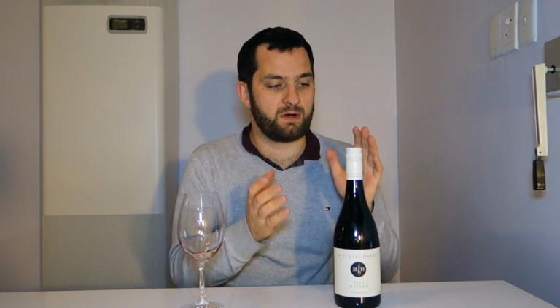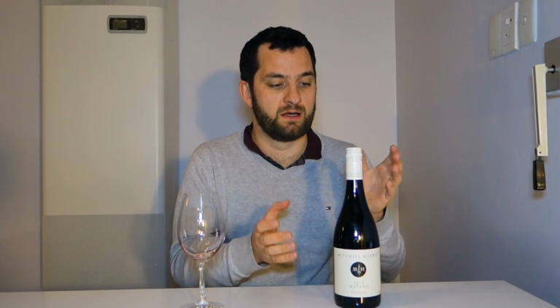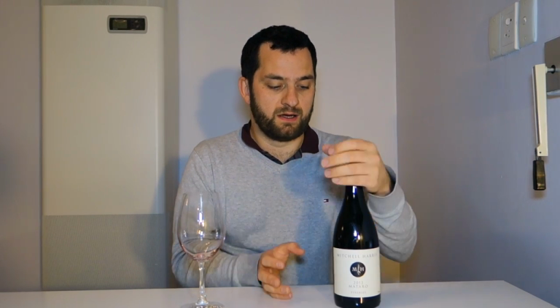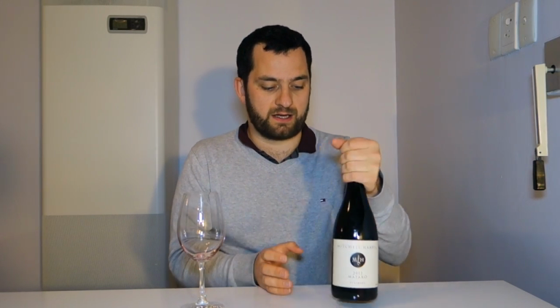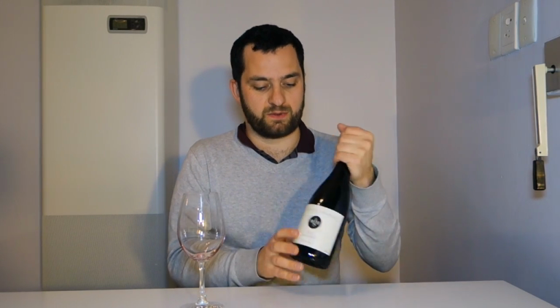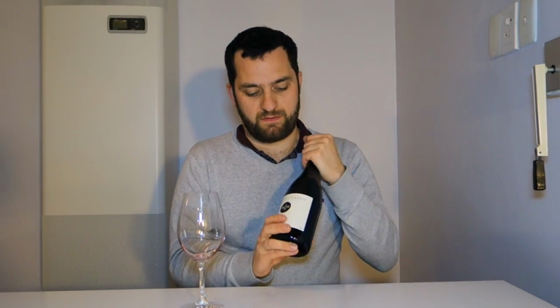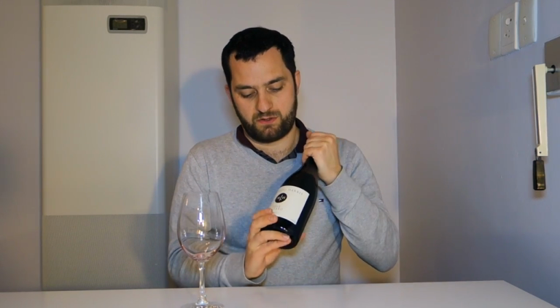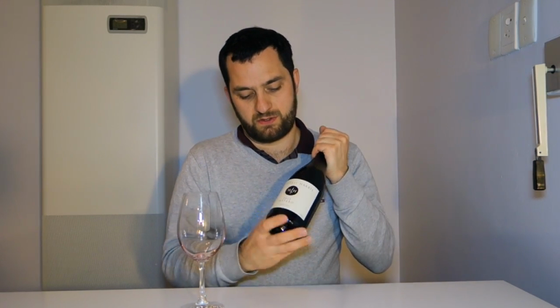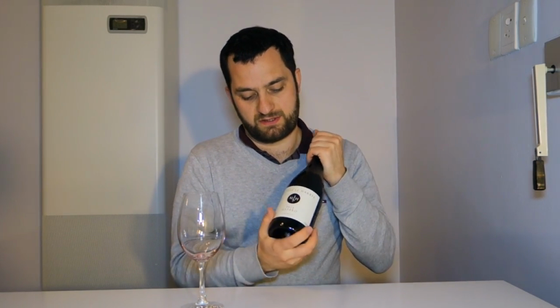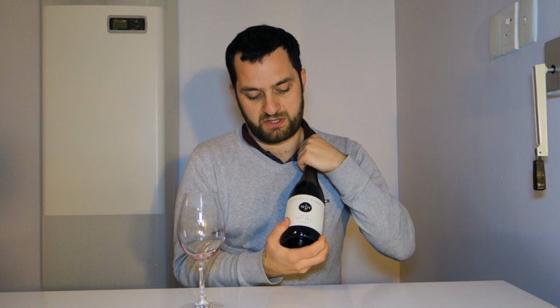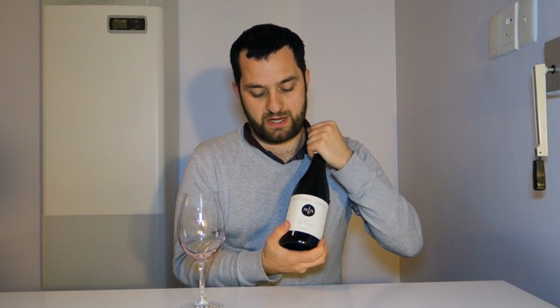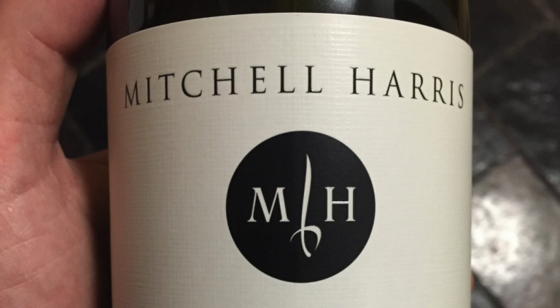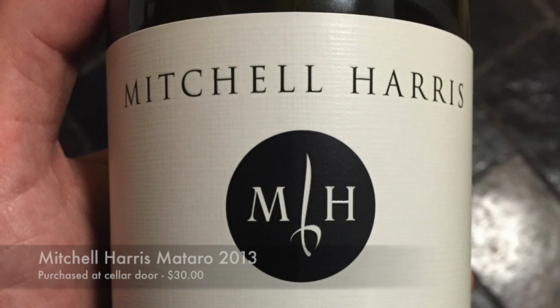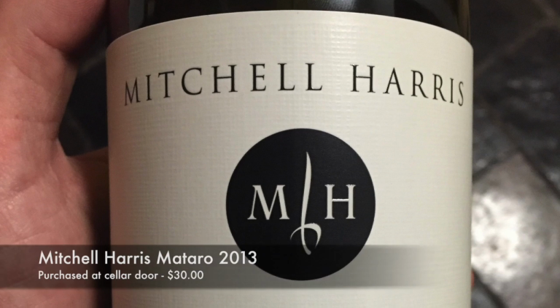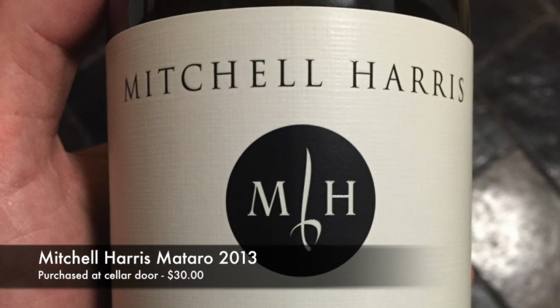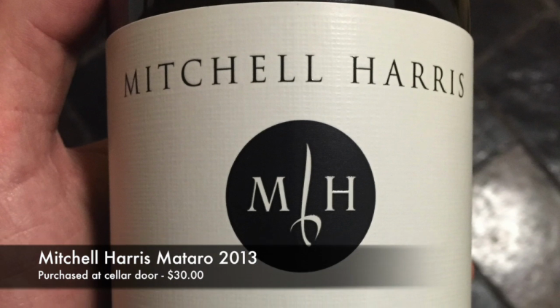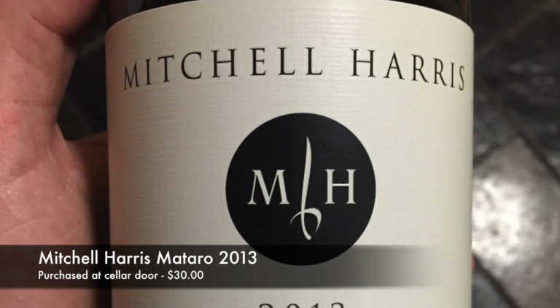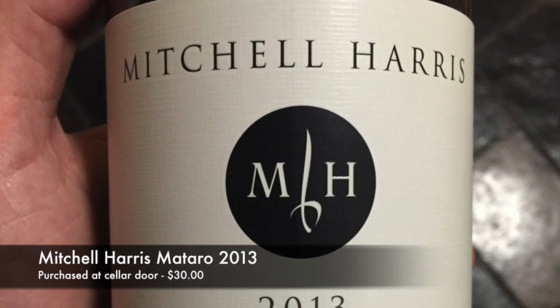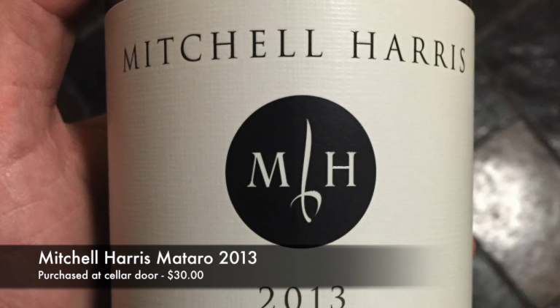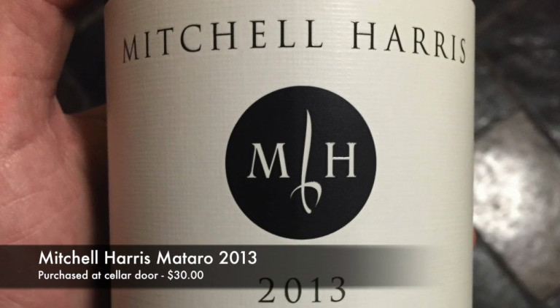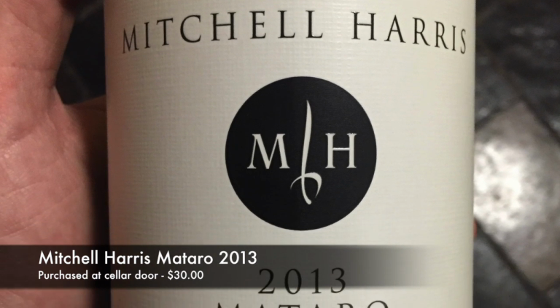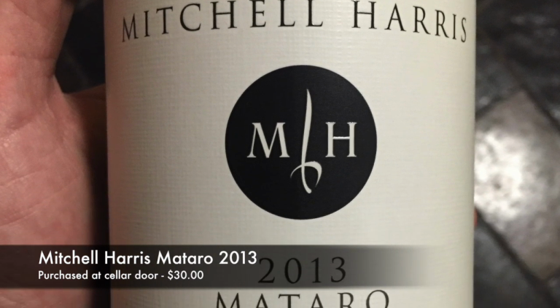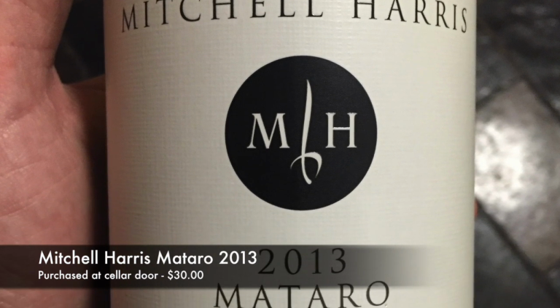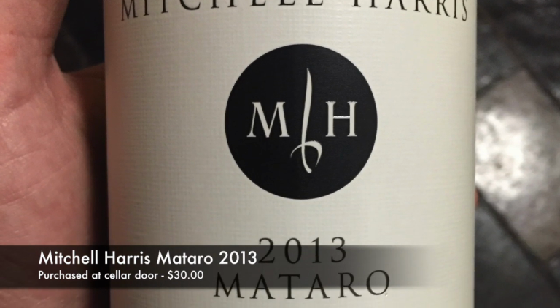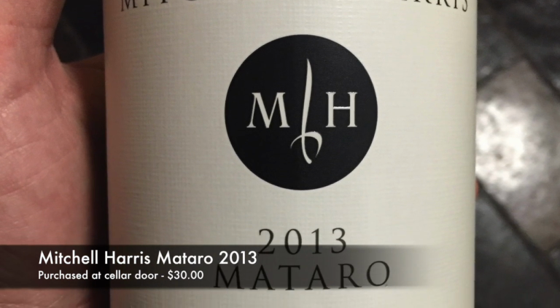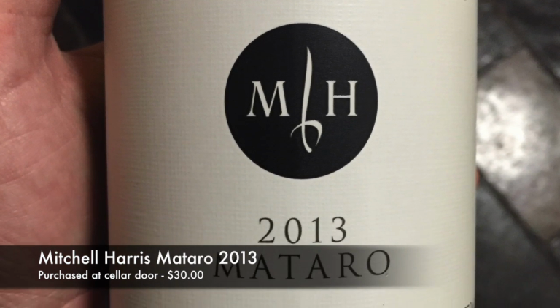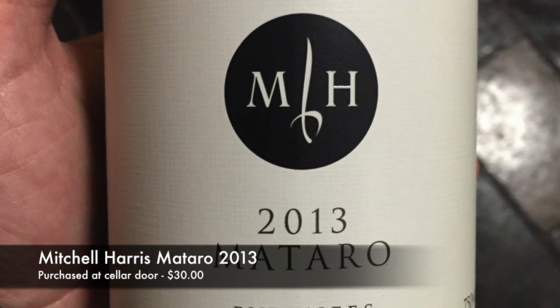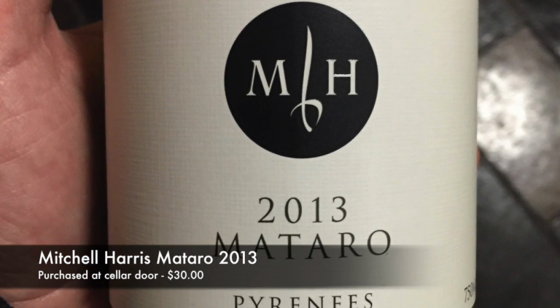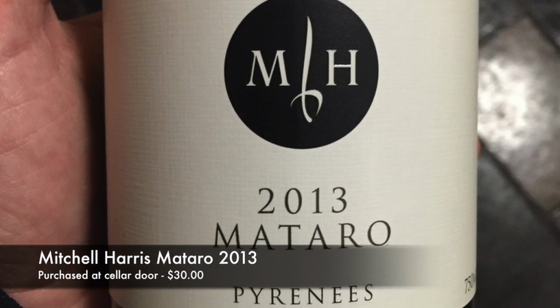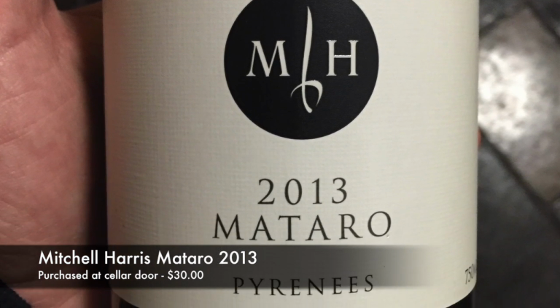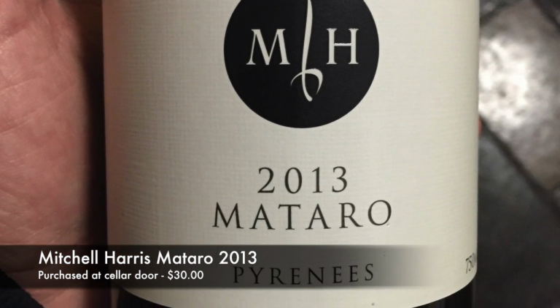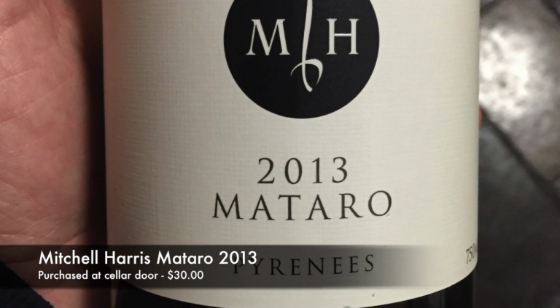So without further ado, this is the Mitchell Harris Mataro 2013 from Pyrenees fruit.